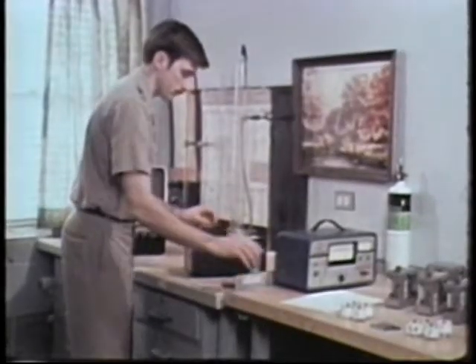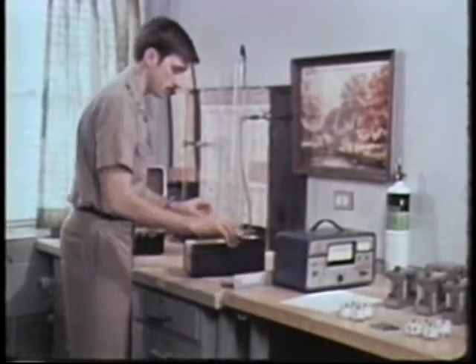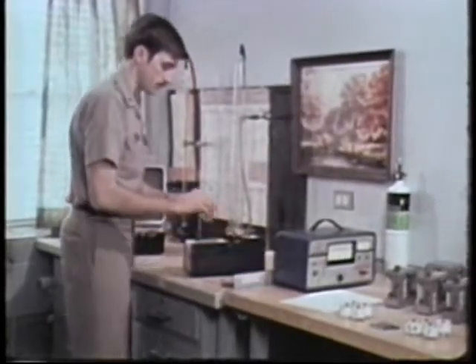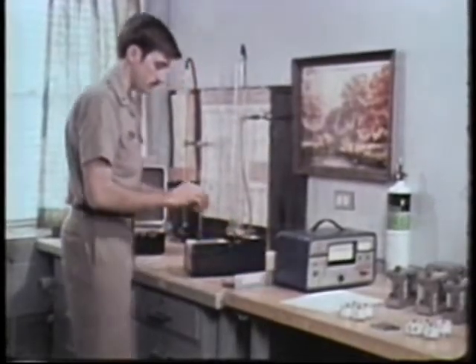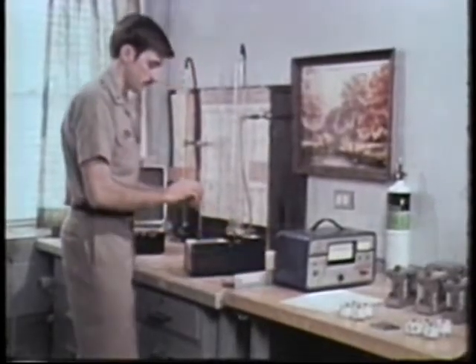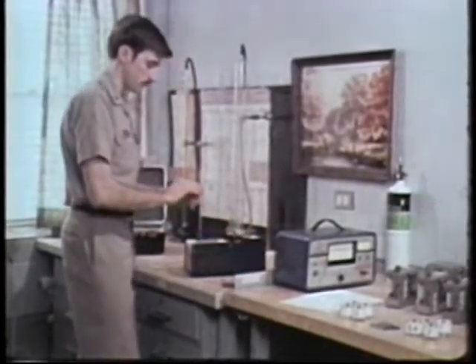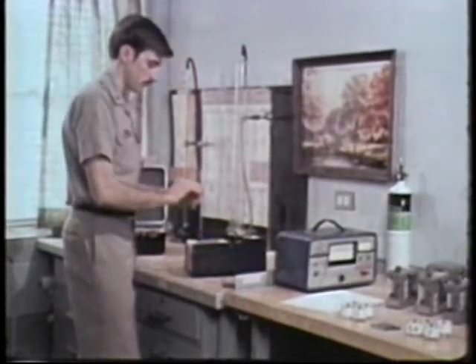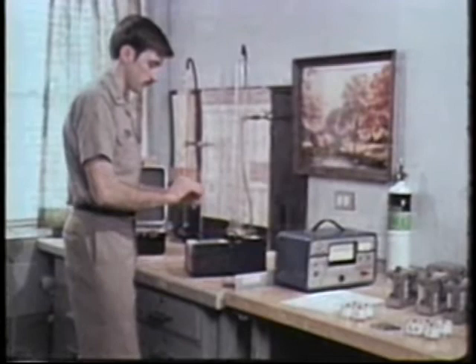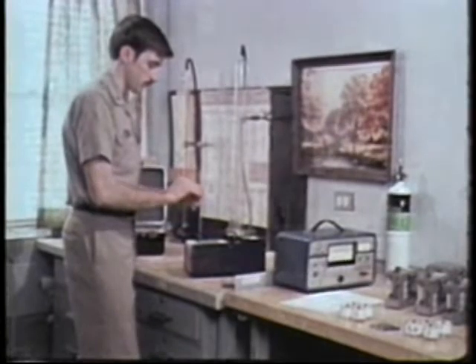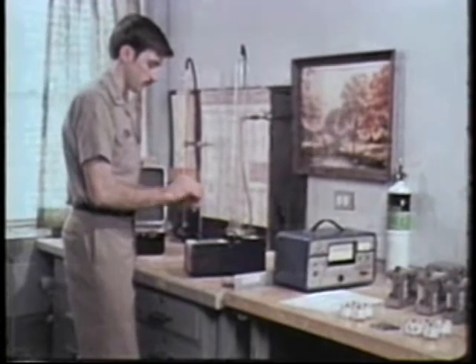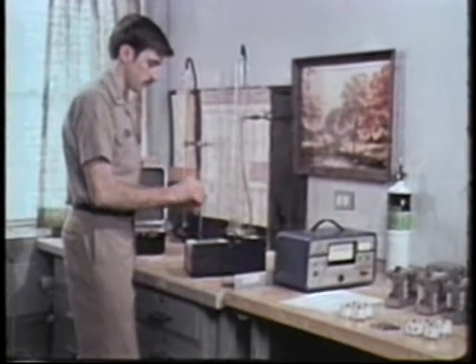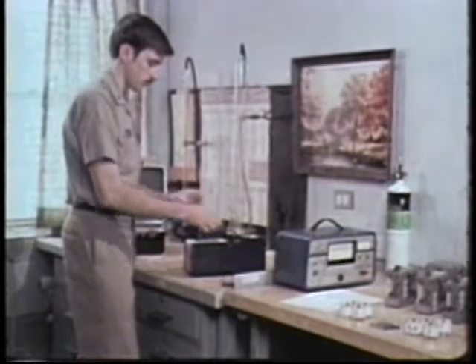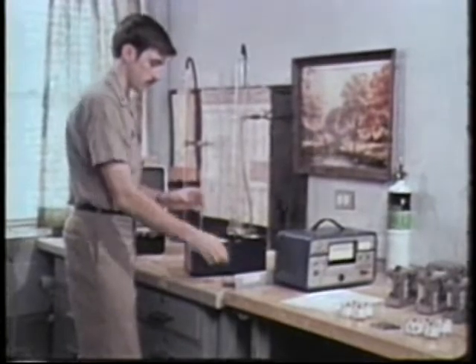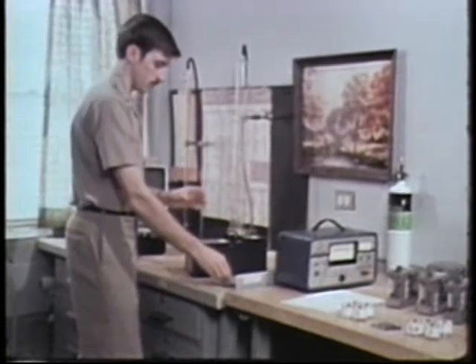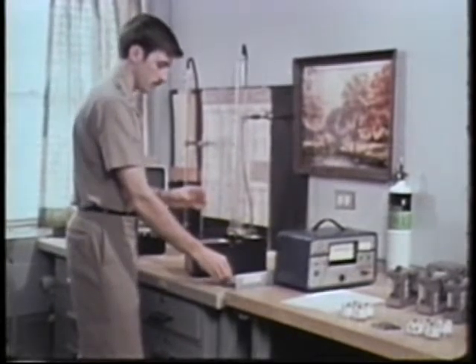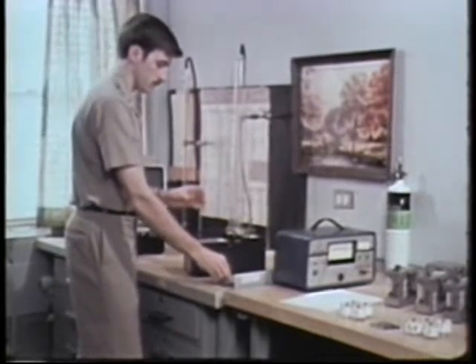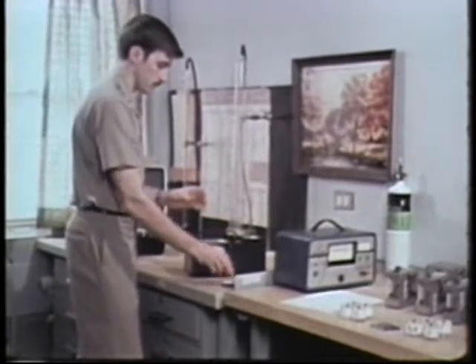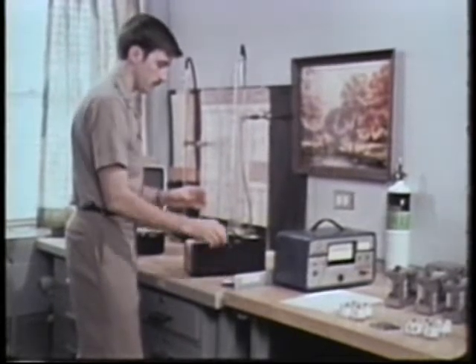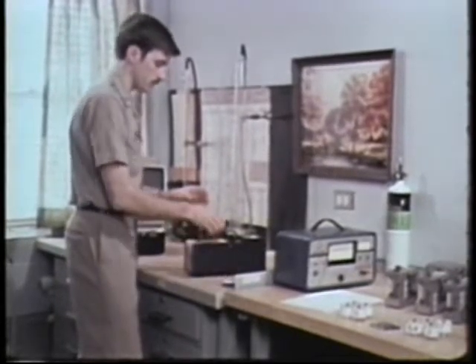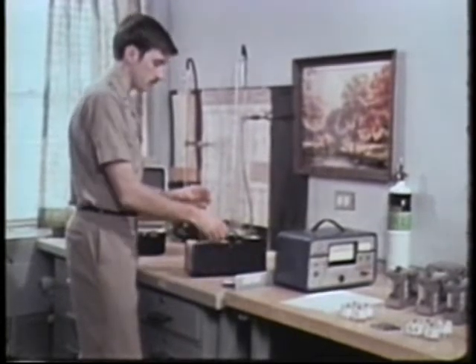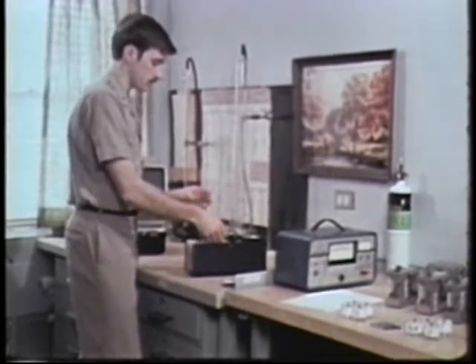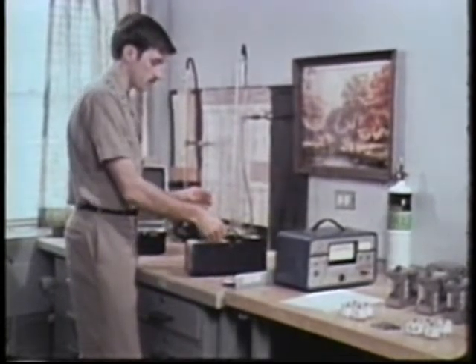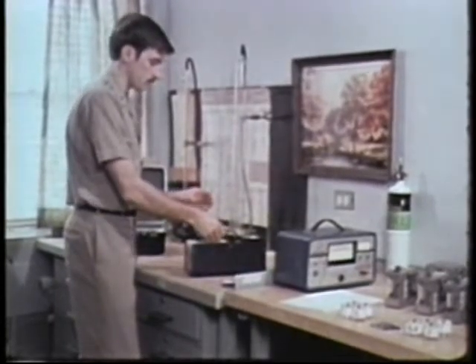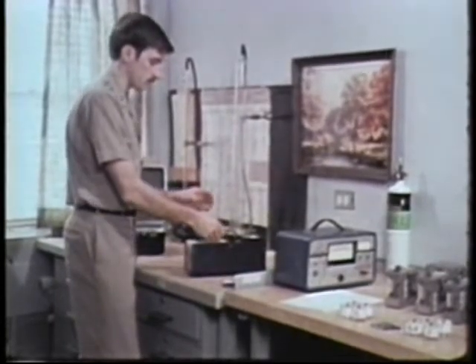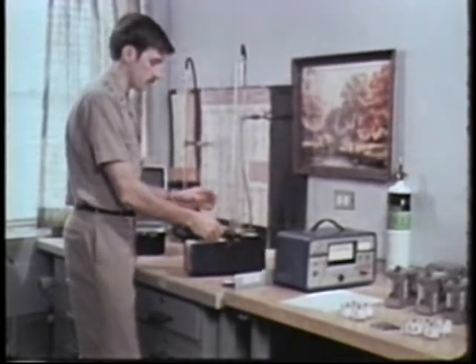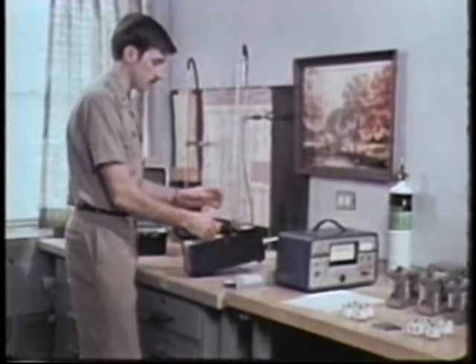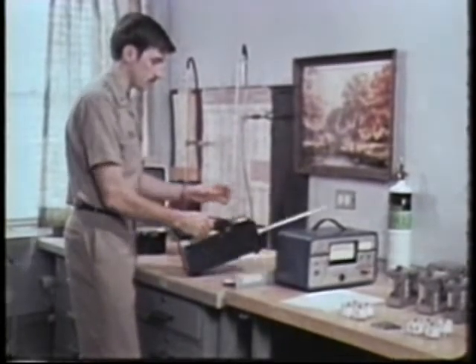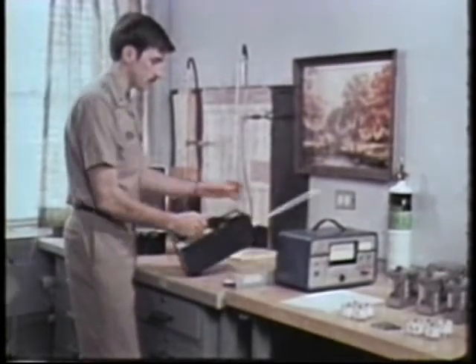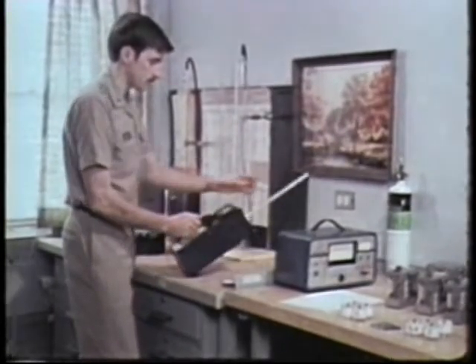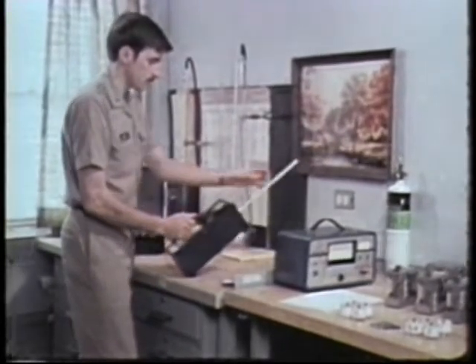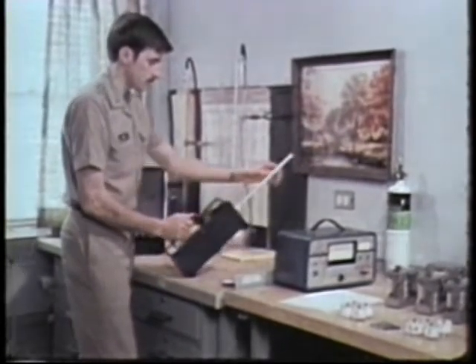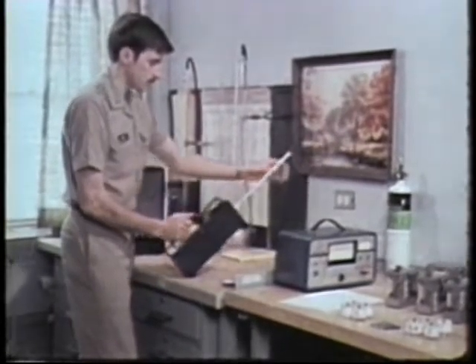It's recommended that you check the response of the instrument with a sample of mercury, if you have some available.